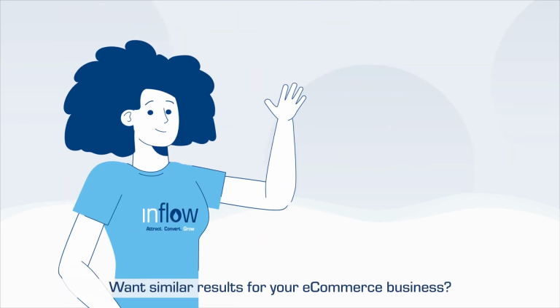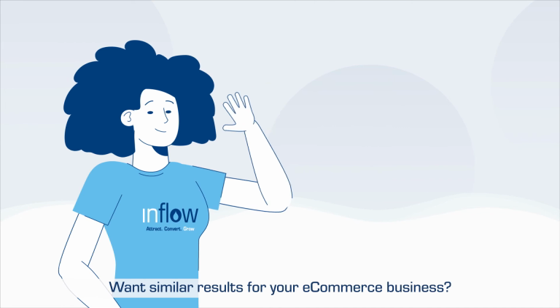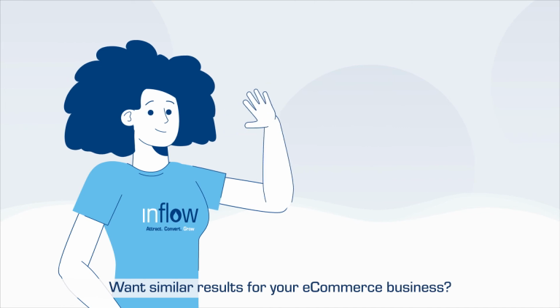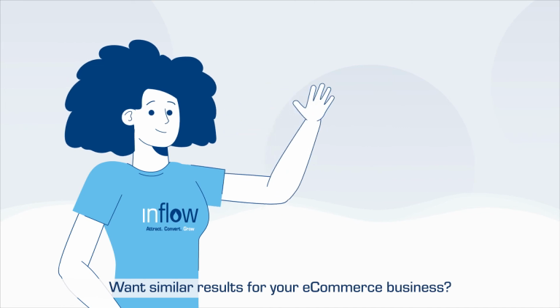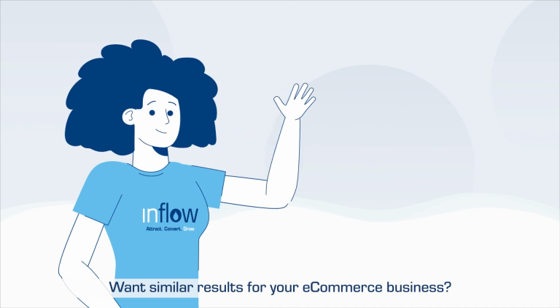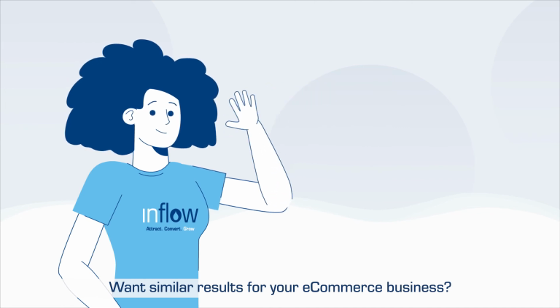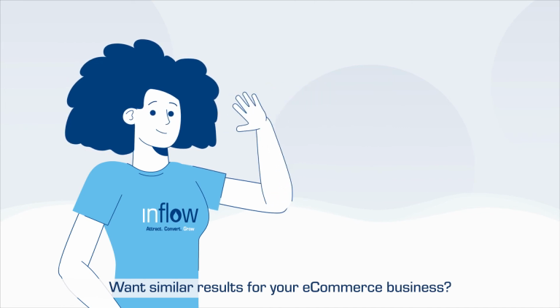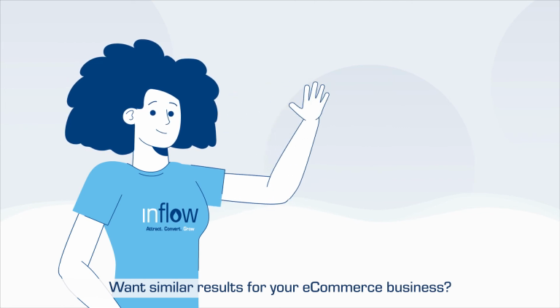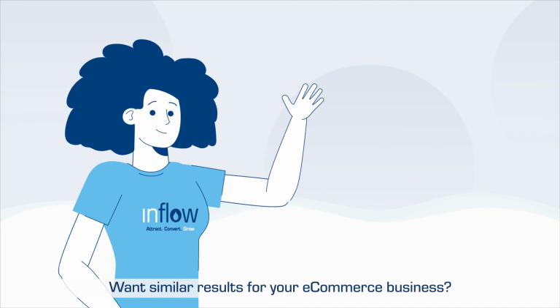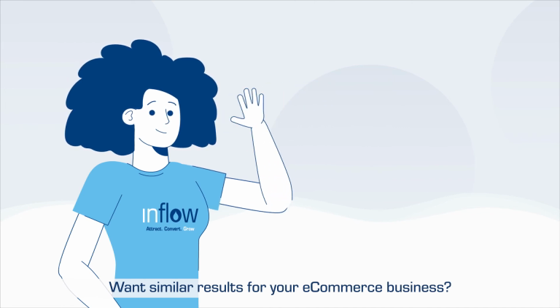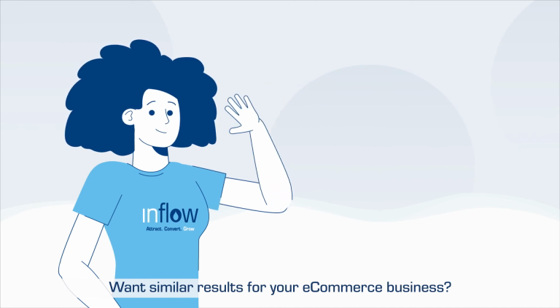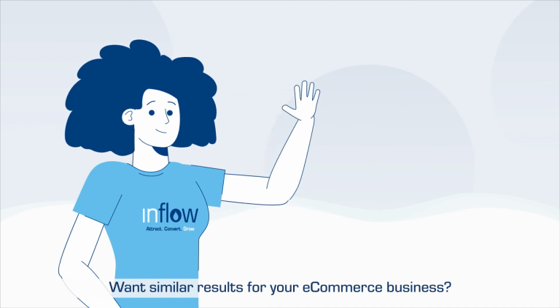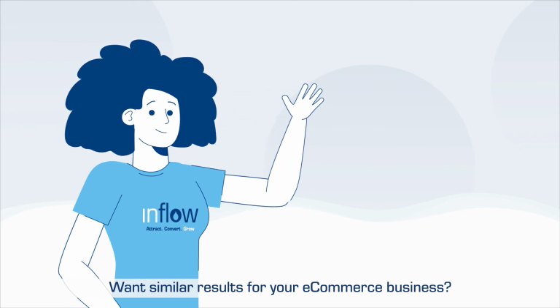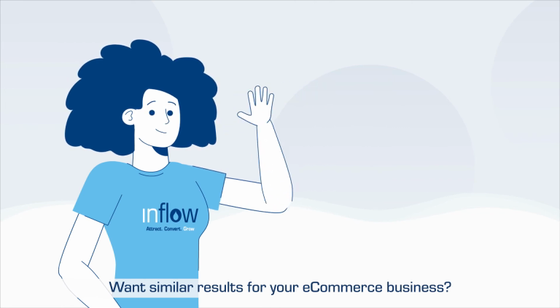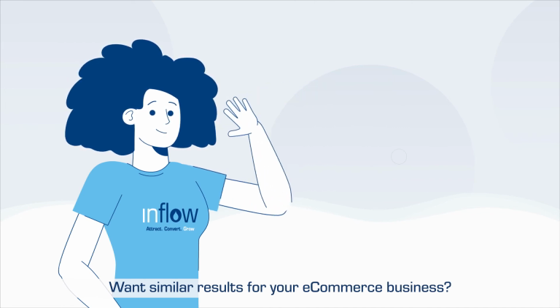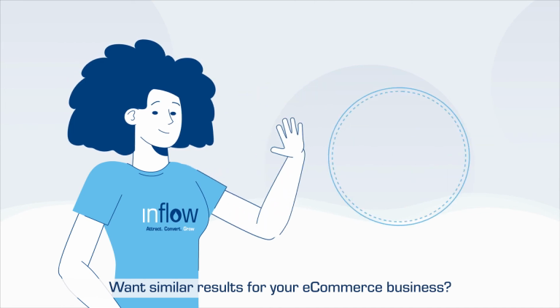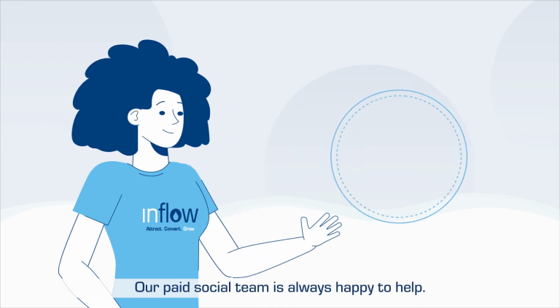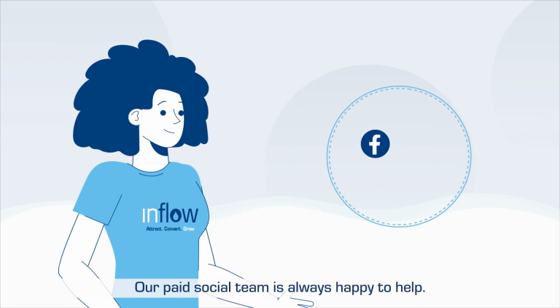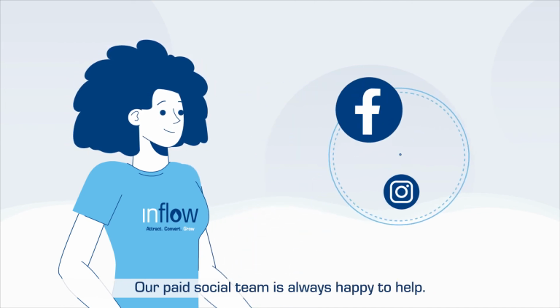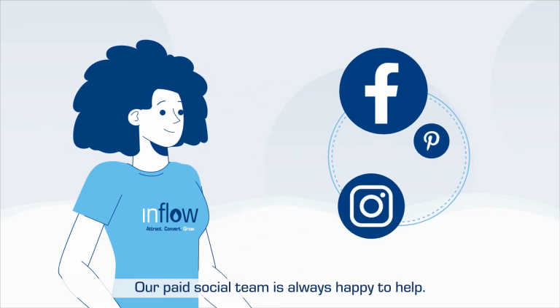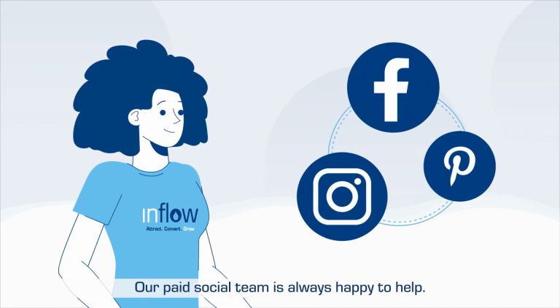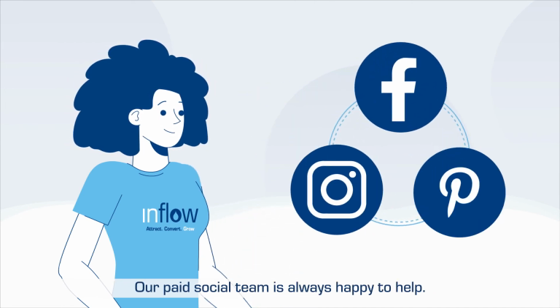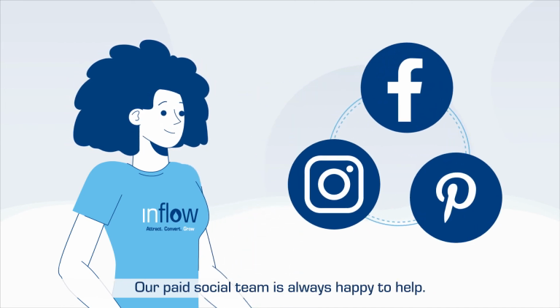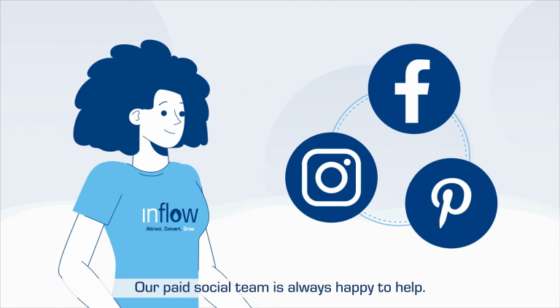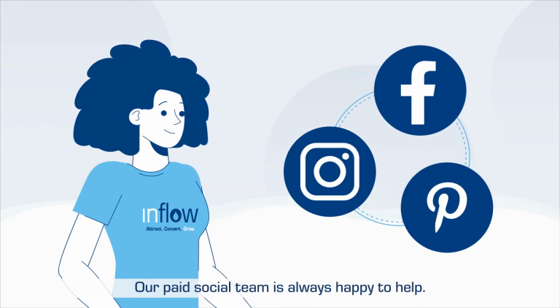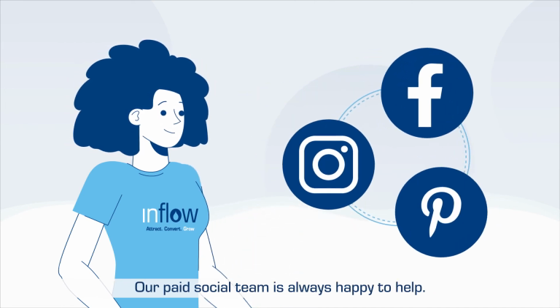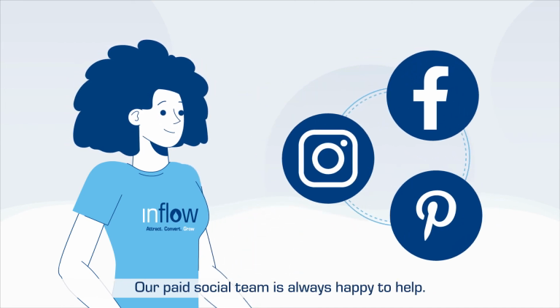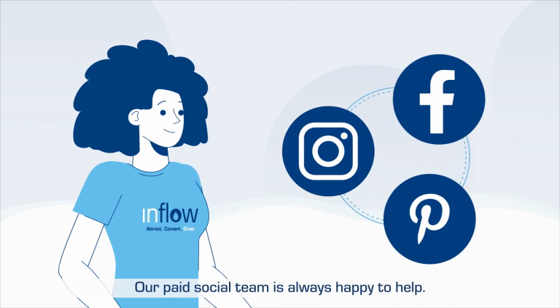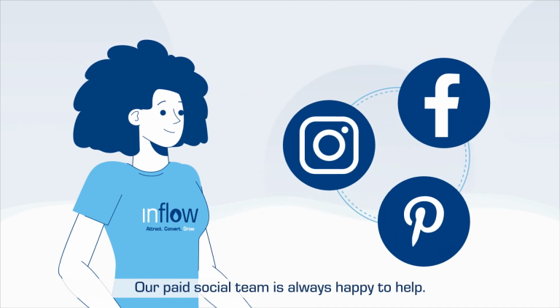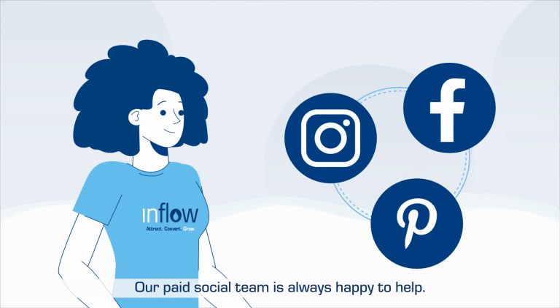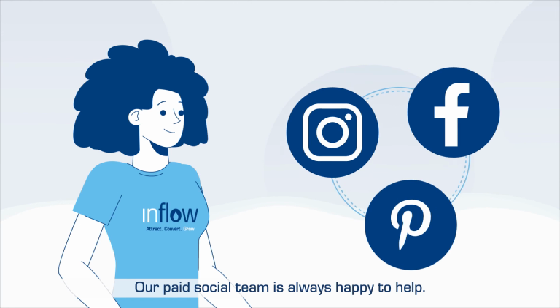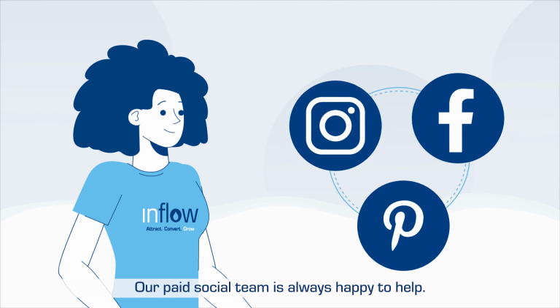Want similar results for your e-commerce business? Our paid social team is always happy to help. Request a free proposal today to see what Inflow can do for you.